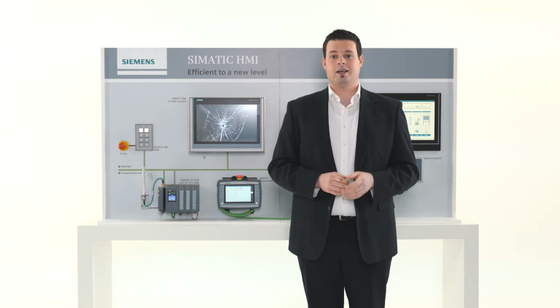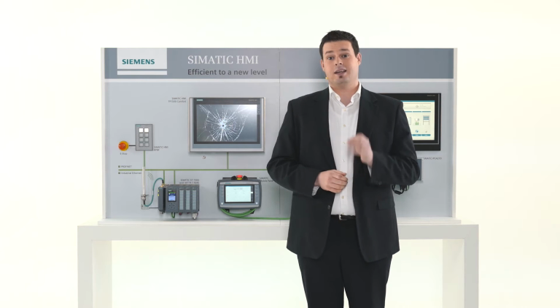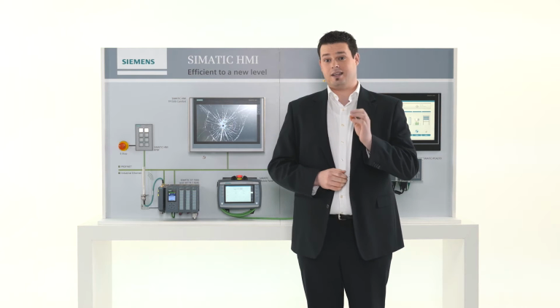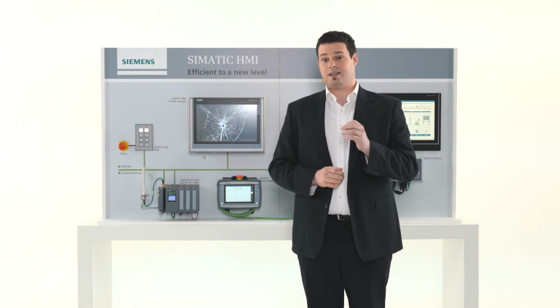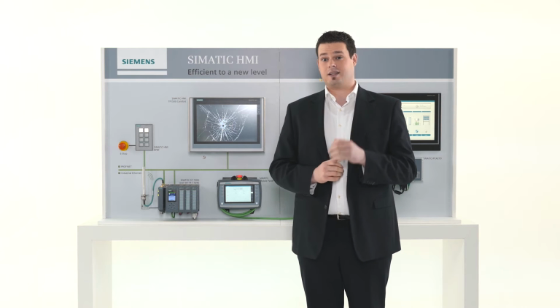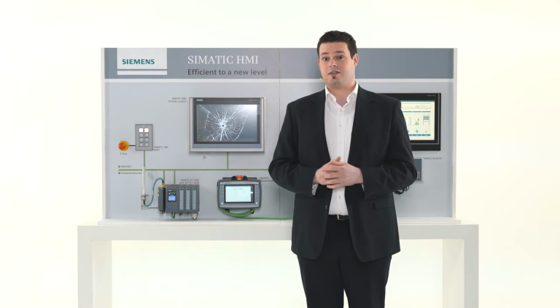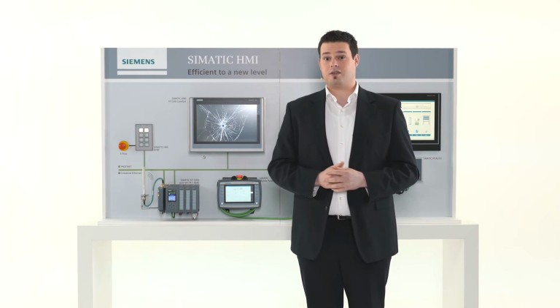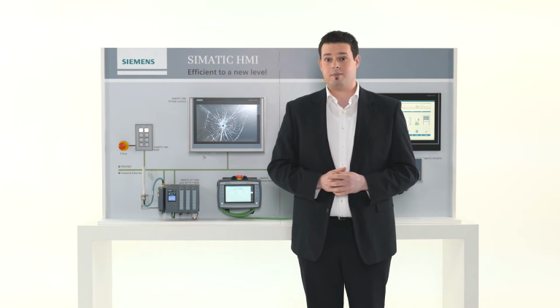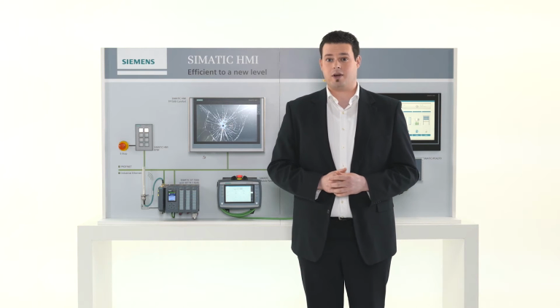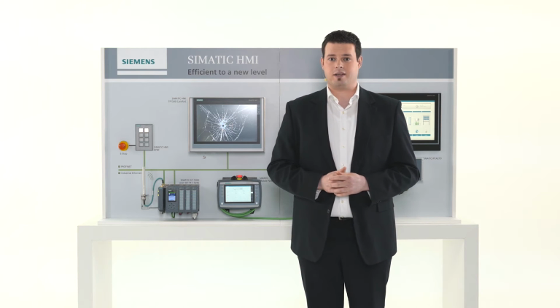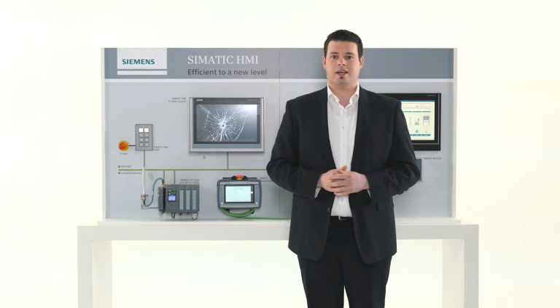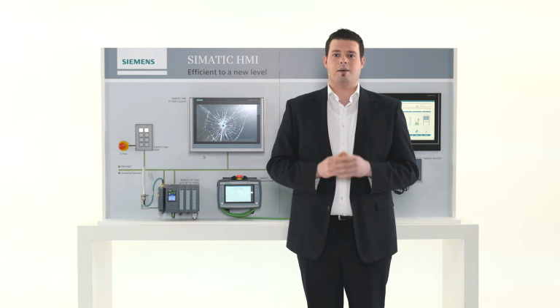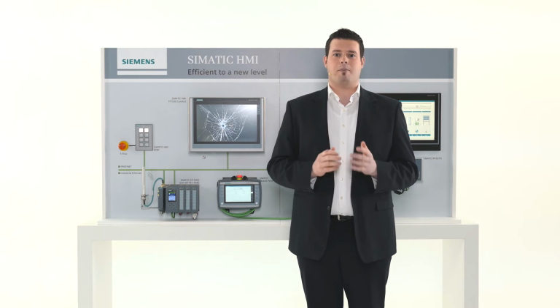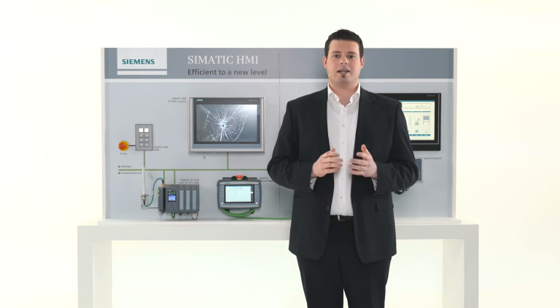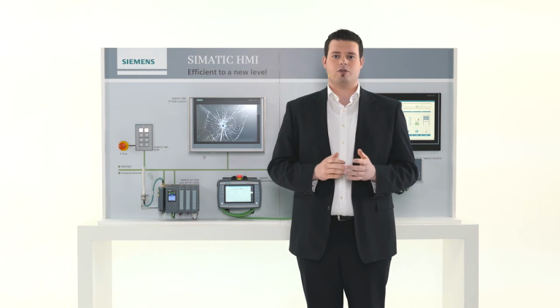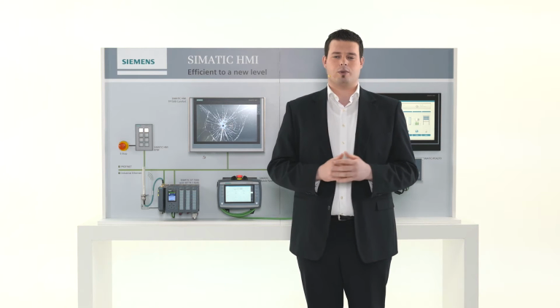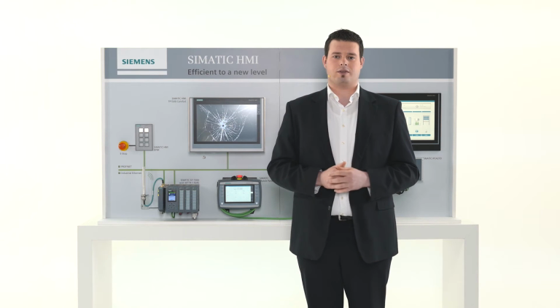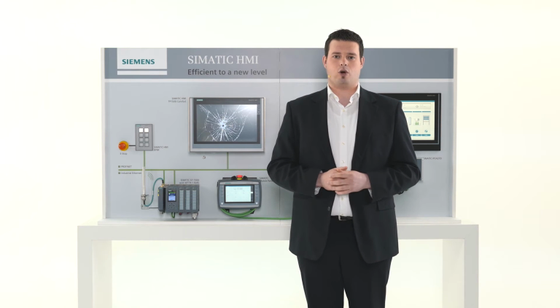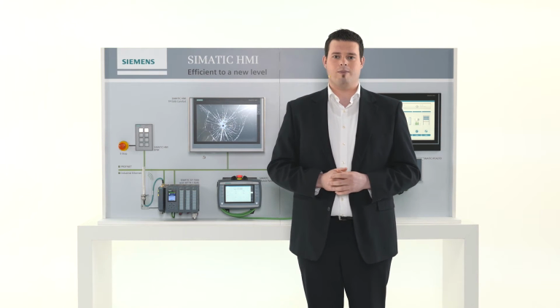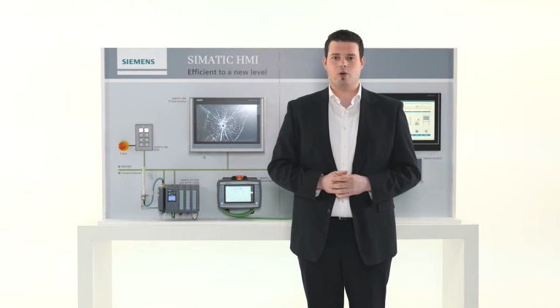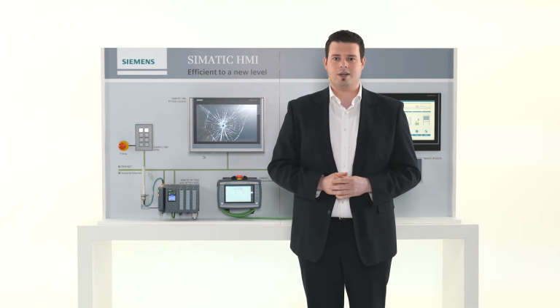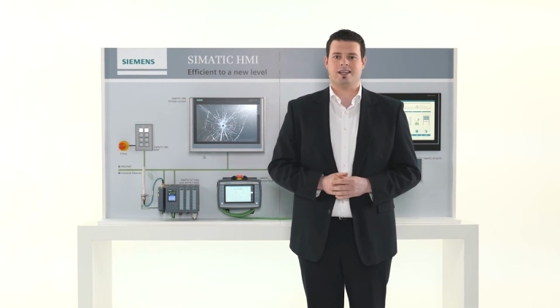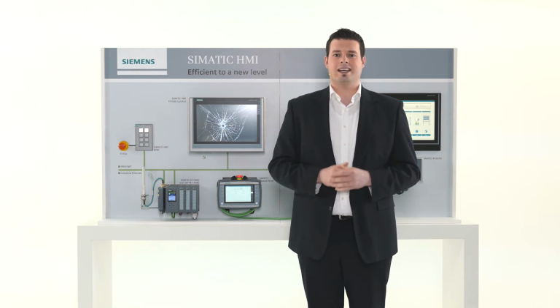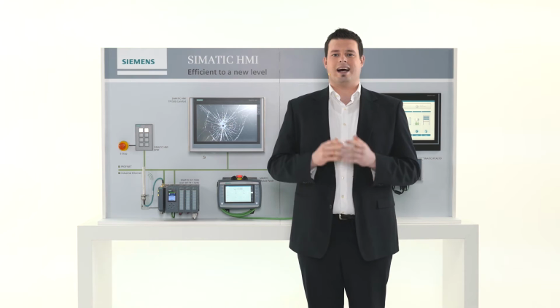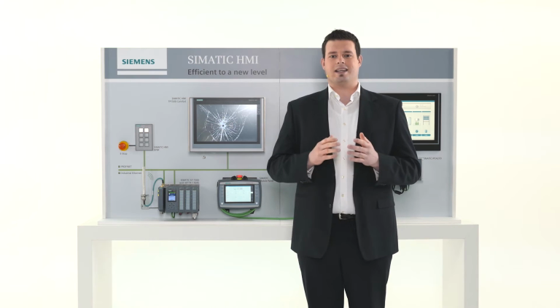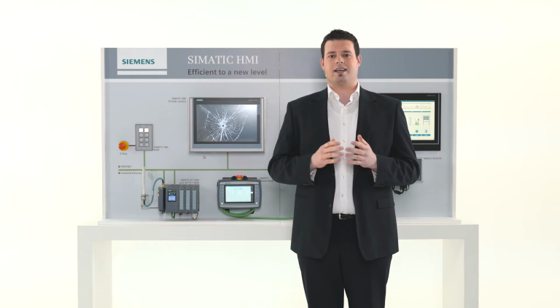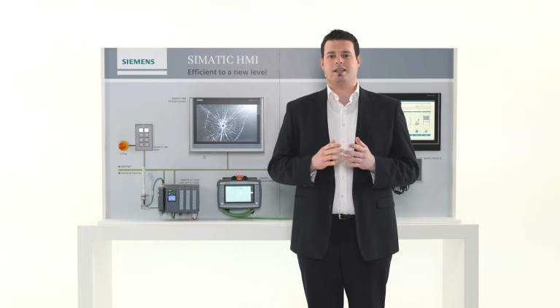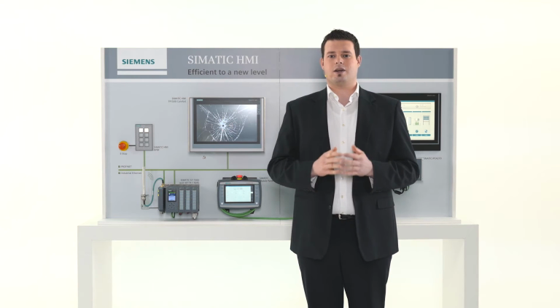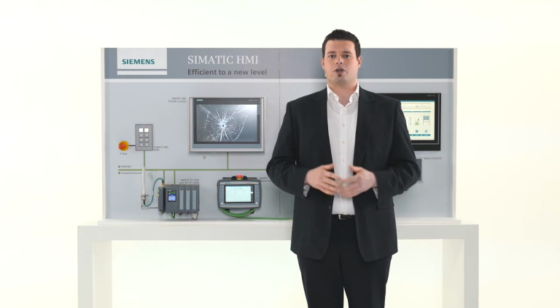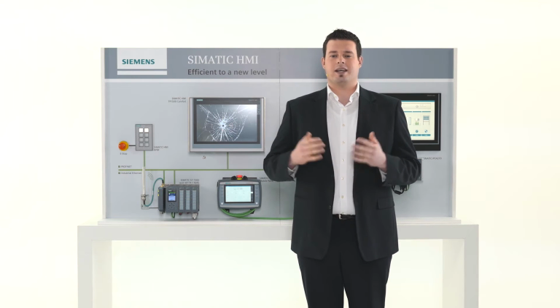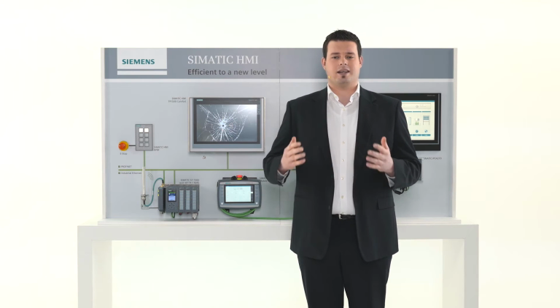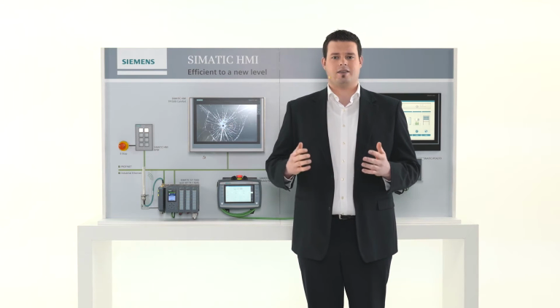Besides, the integrated system card also allows you to switch devices very quickly and efficiently.